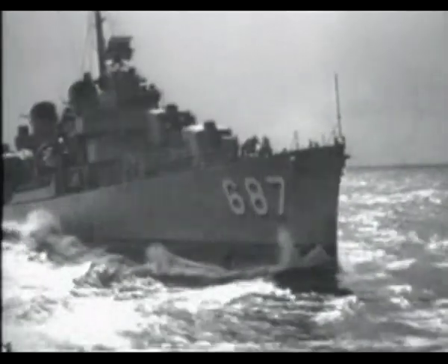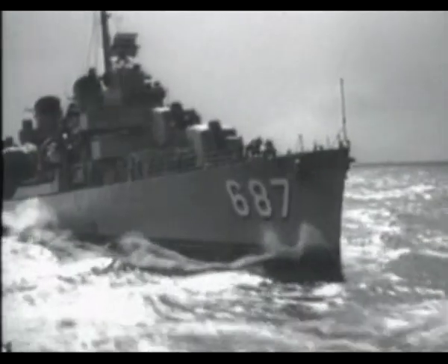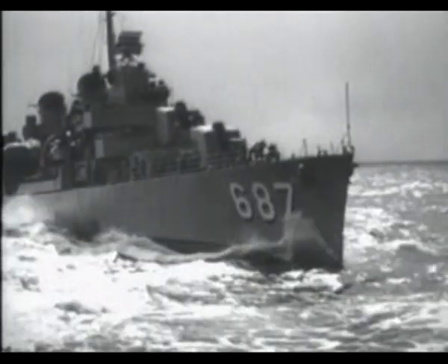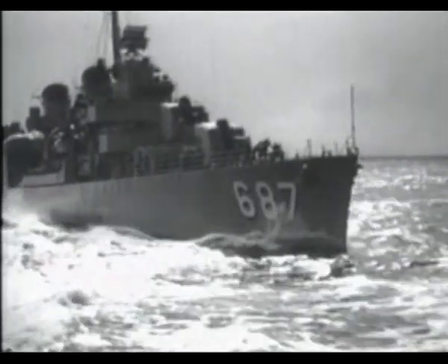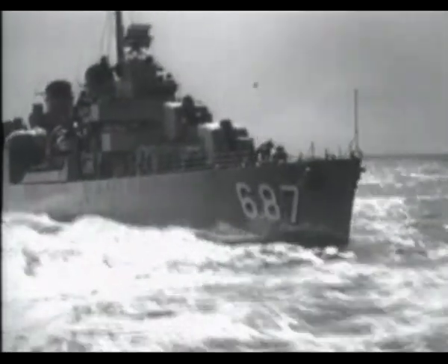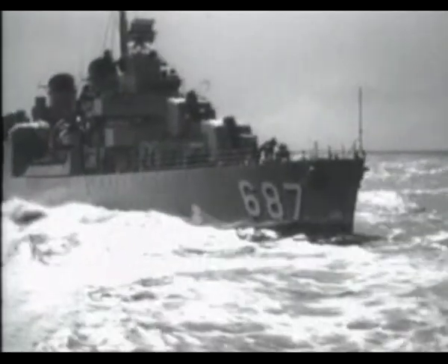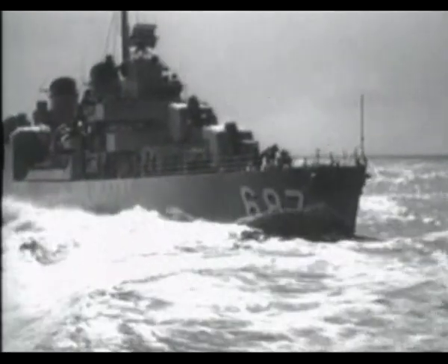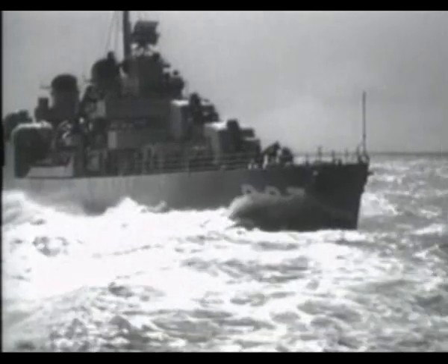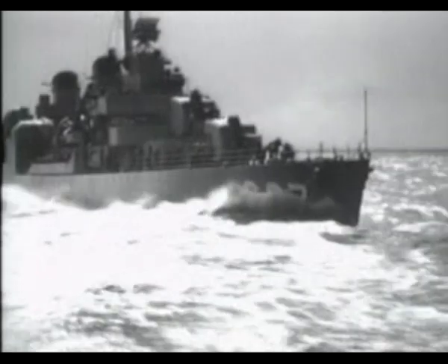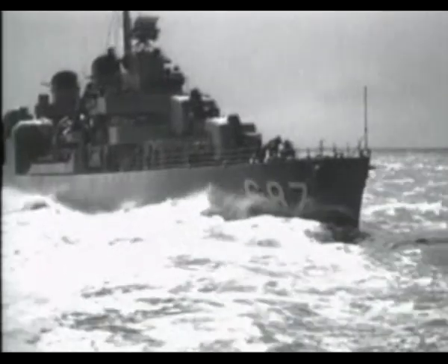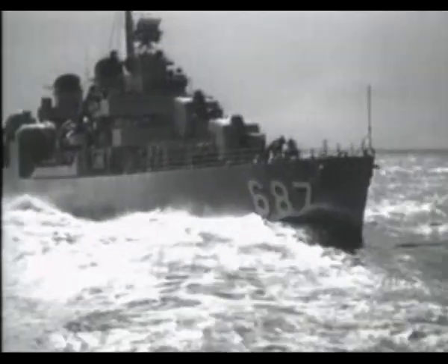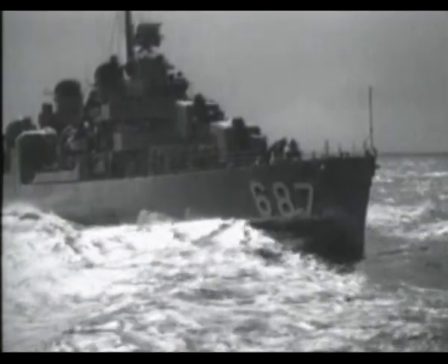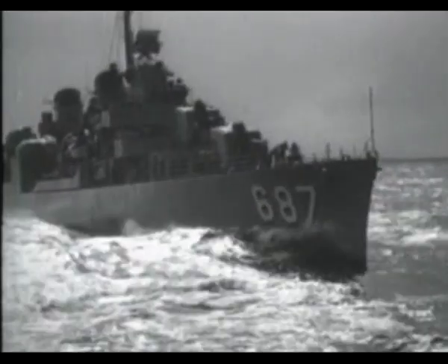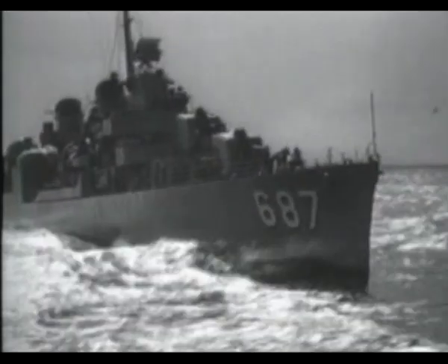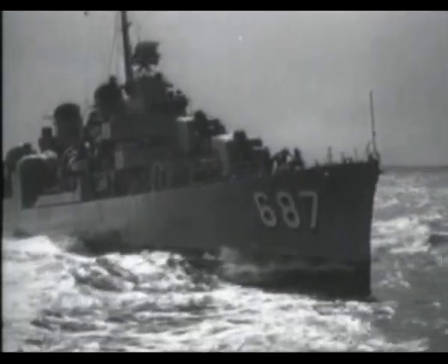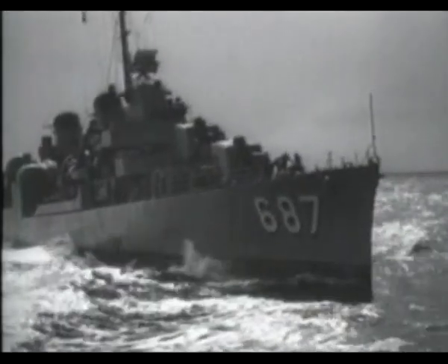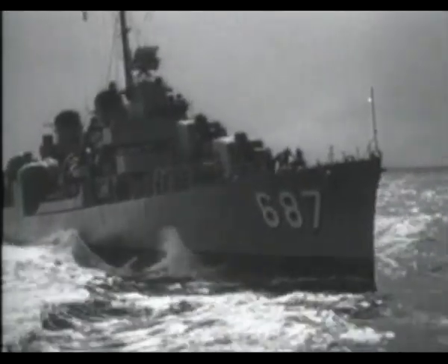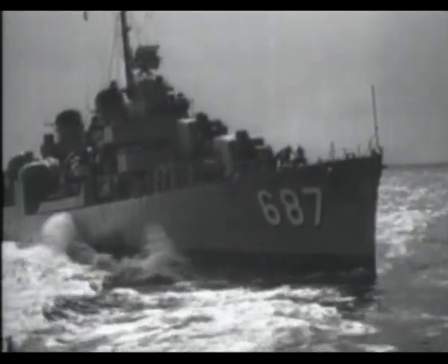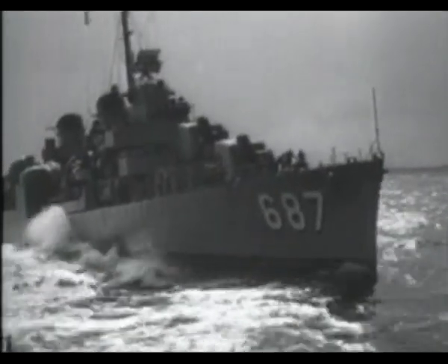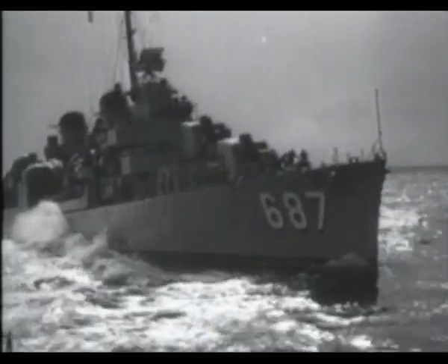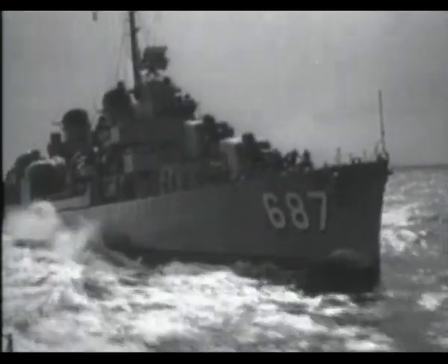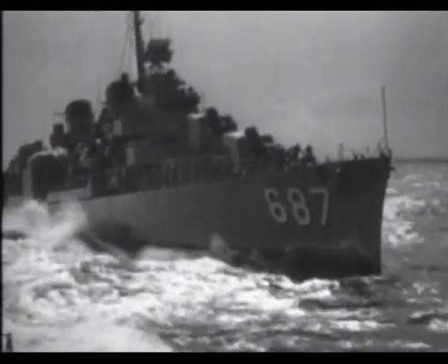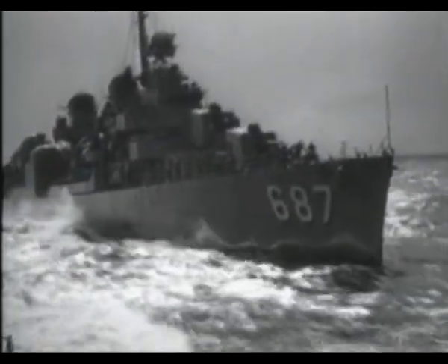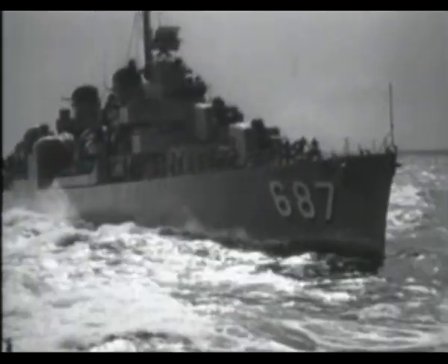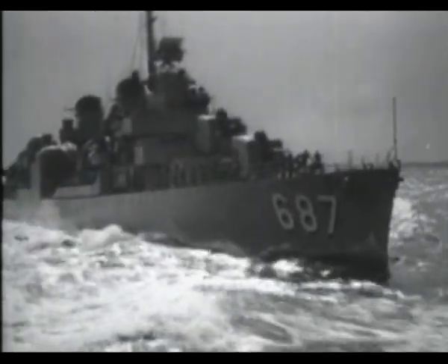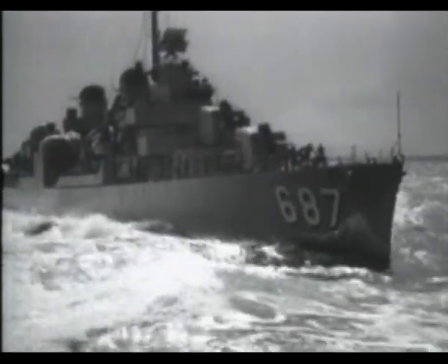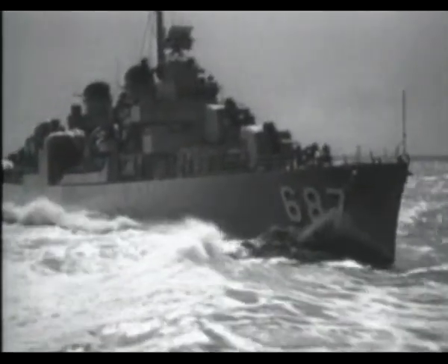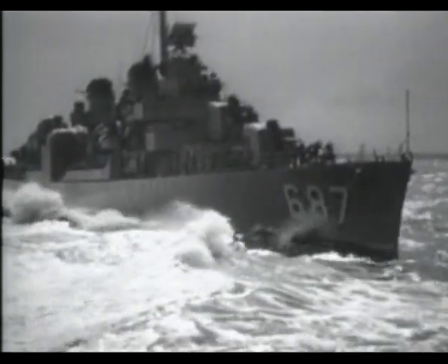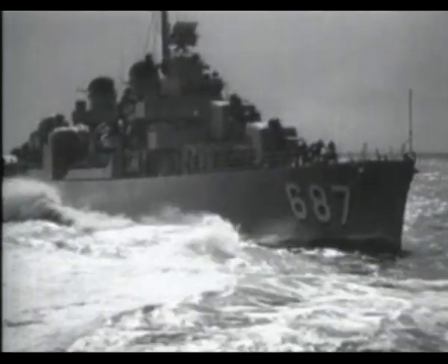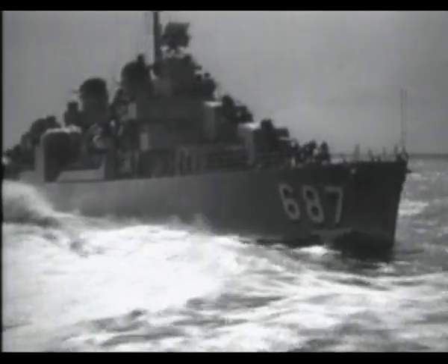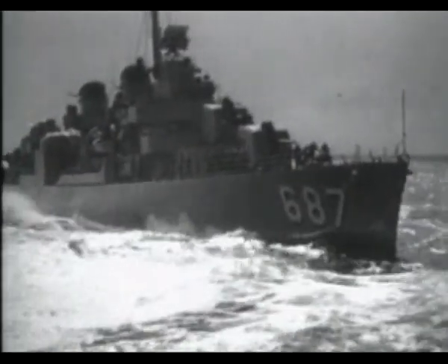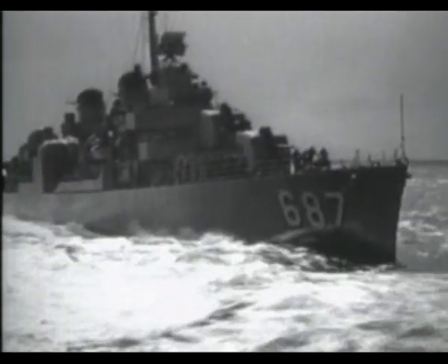Before the introduction of the Mark 108 rocket launcher, depth charges were dropped or projected from a position located immediately over the target.